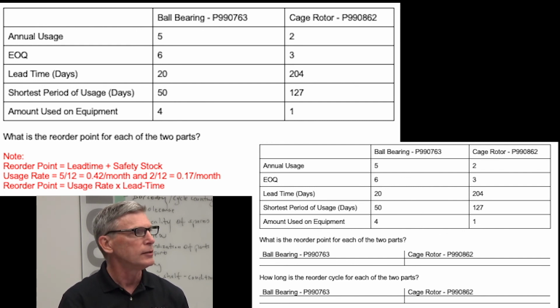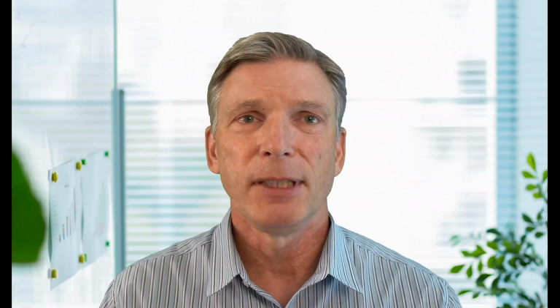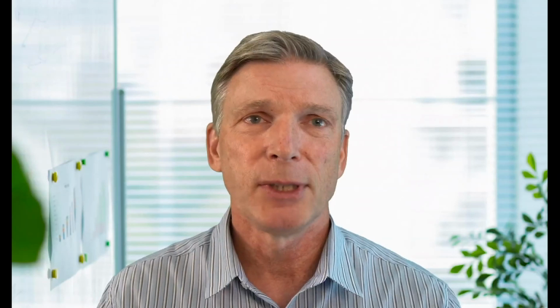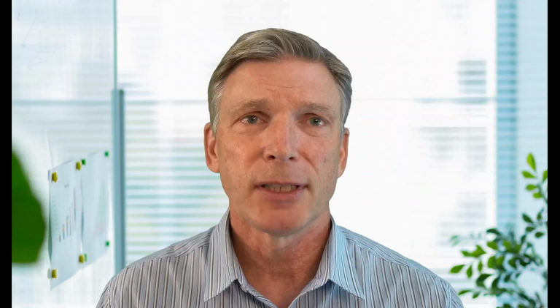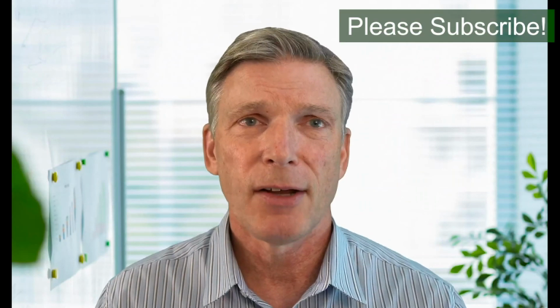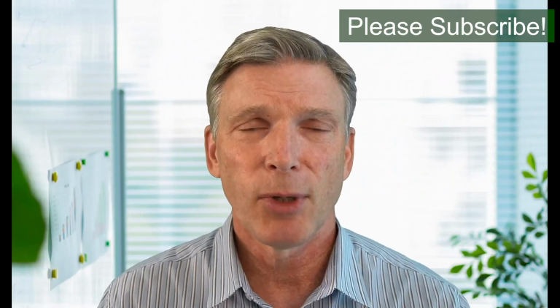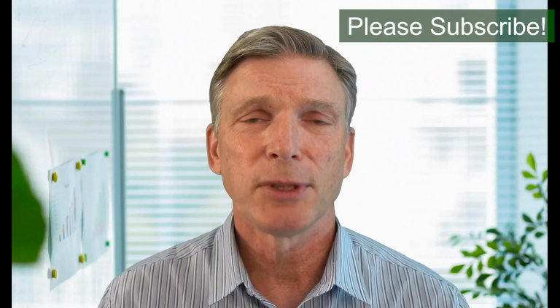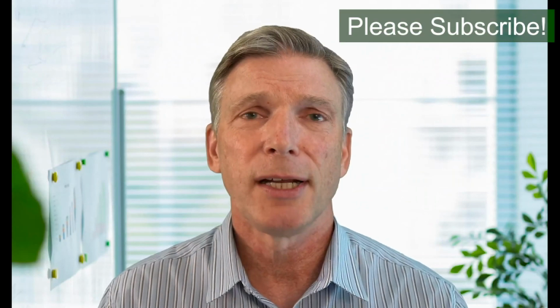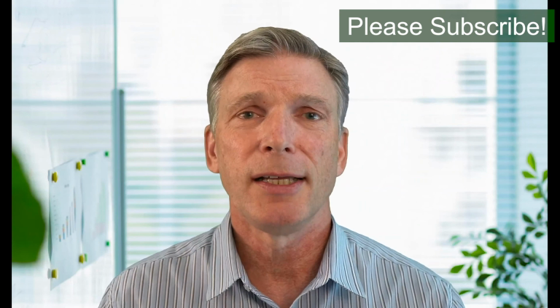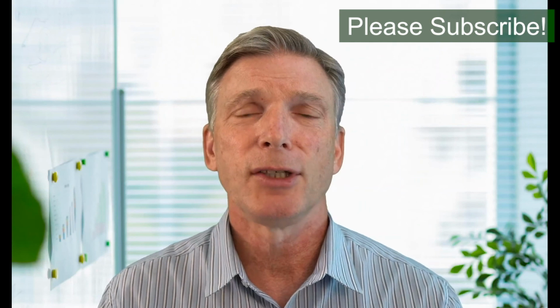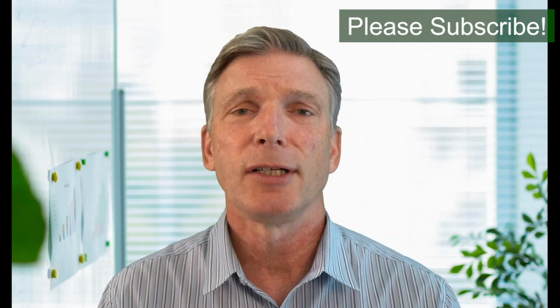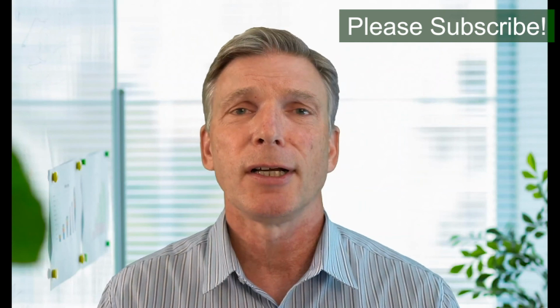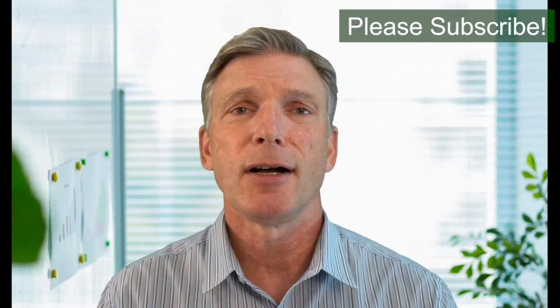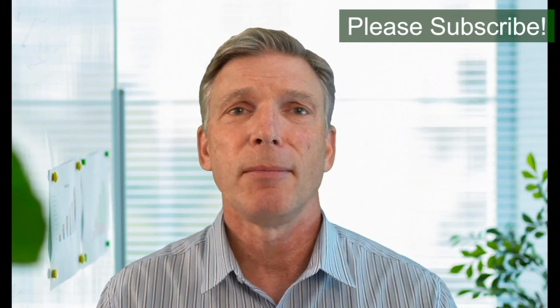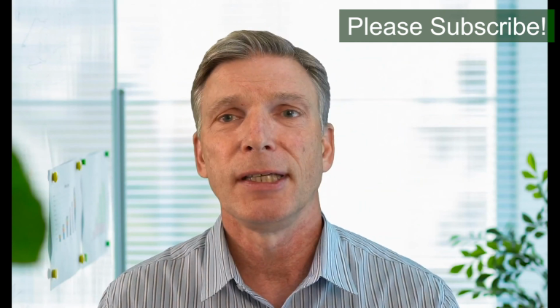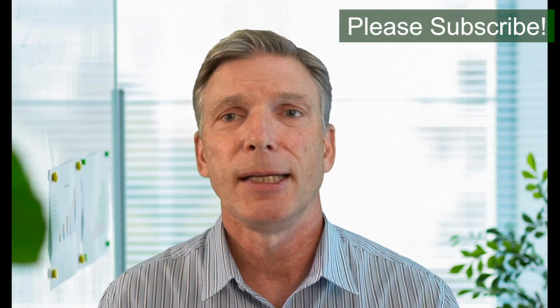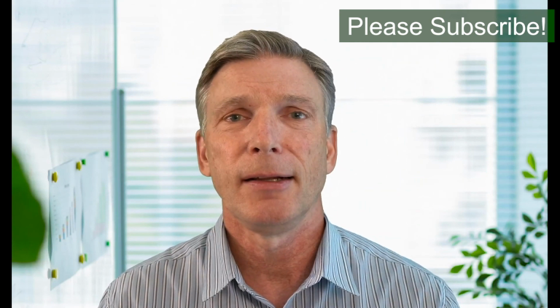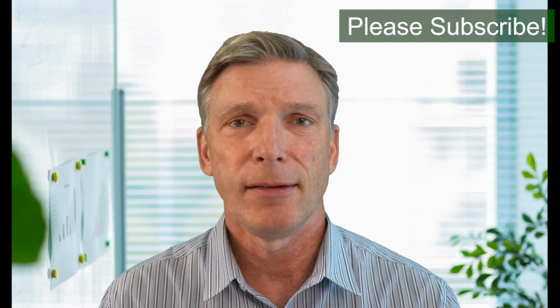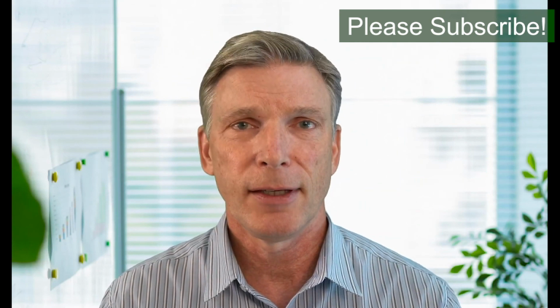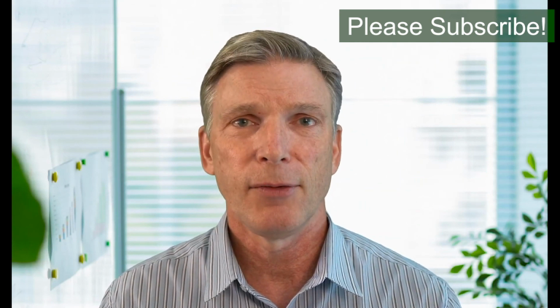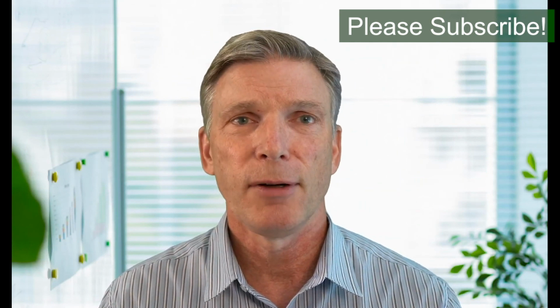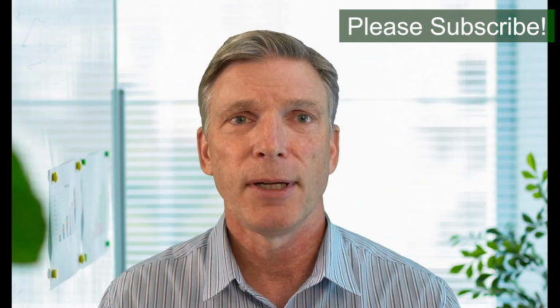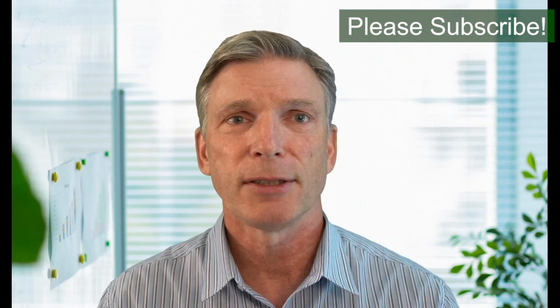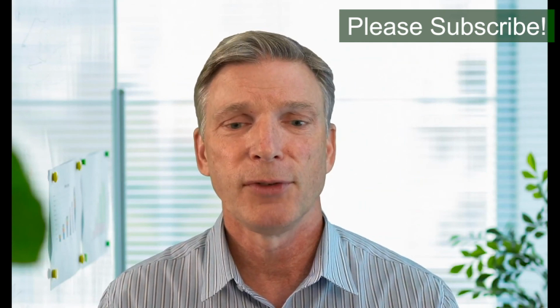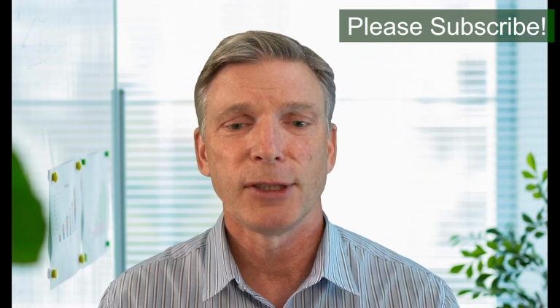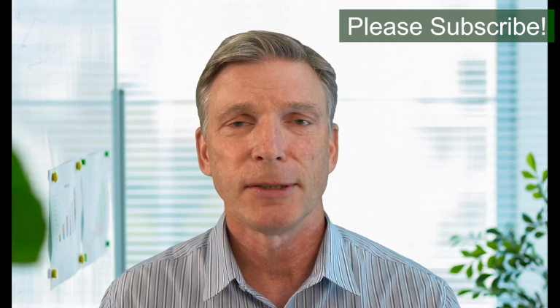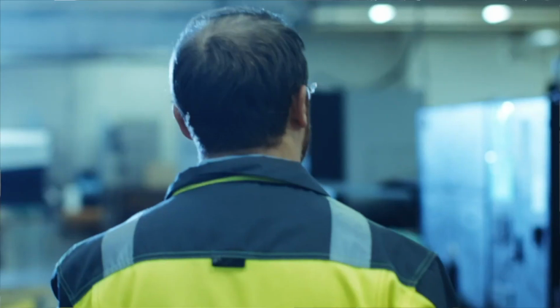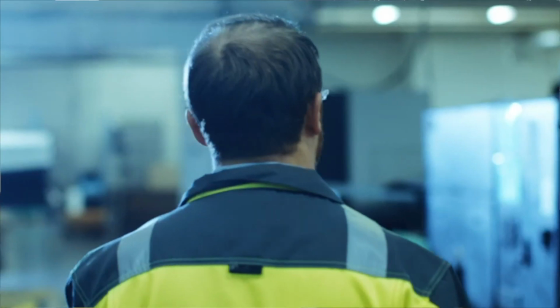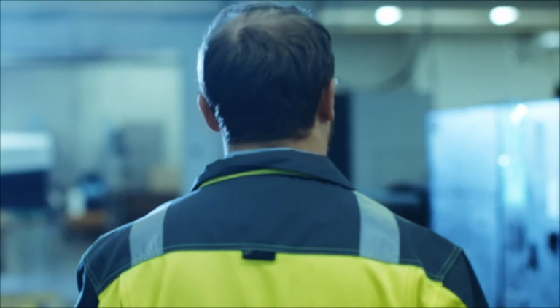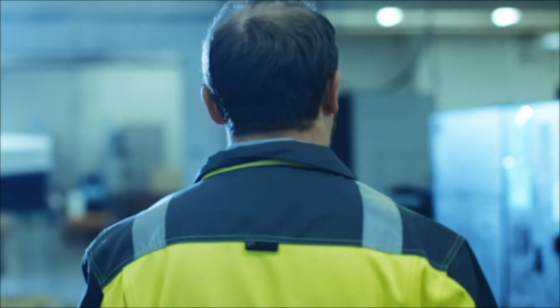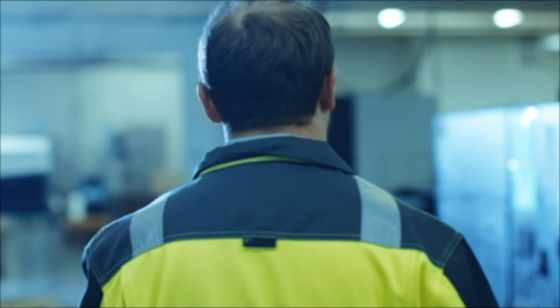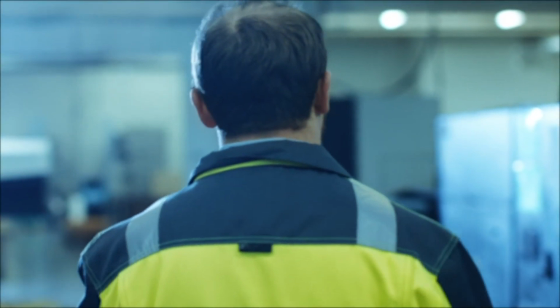Please visit our website at idcon.com. Thank you very much for listening.